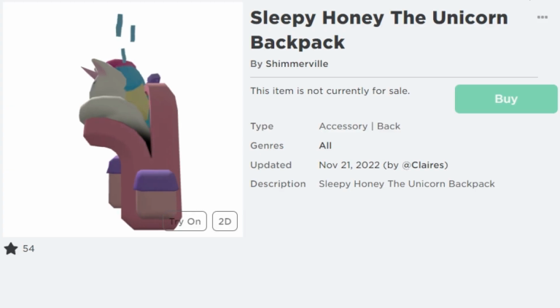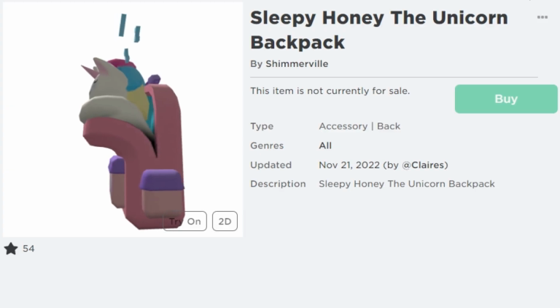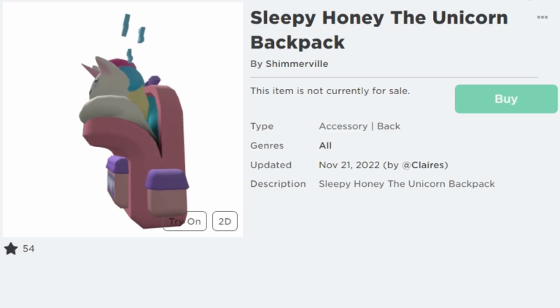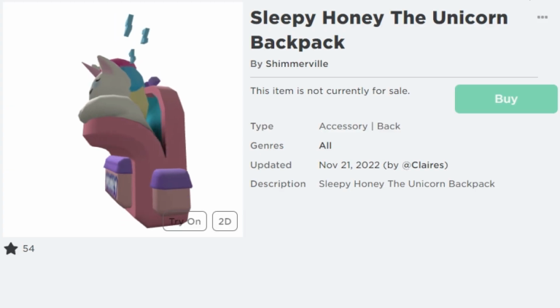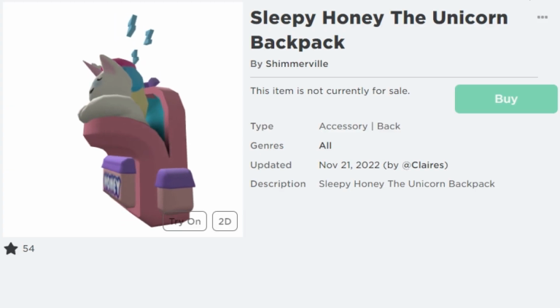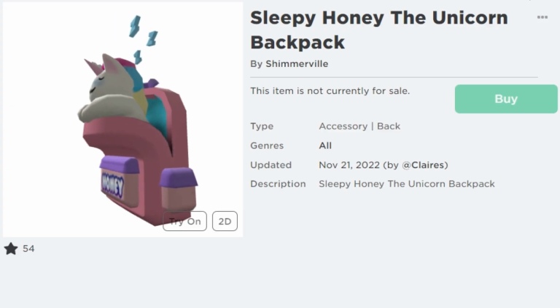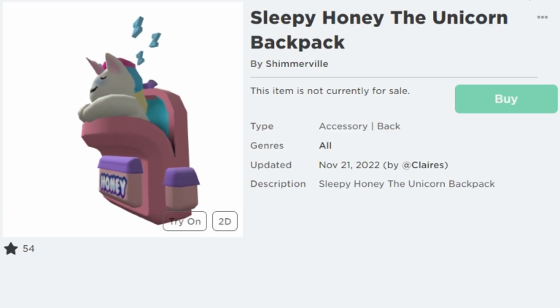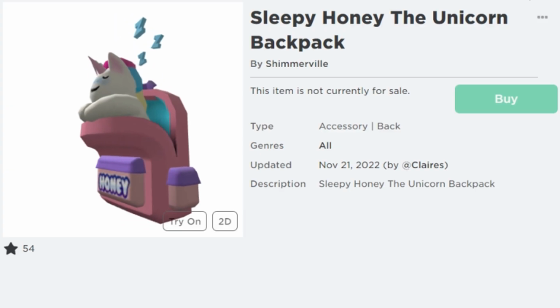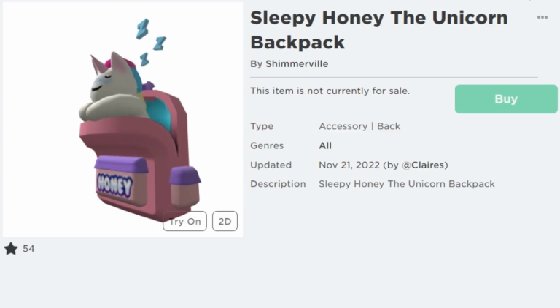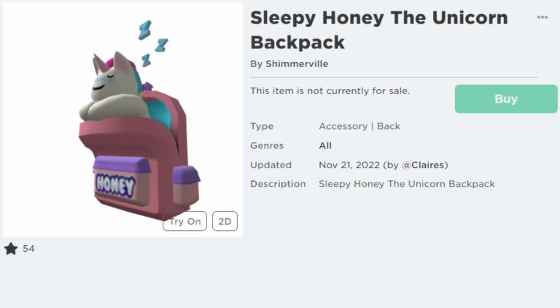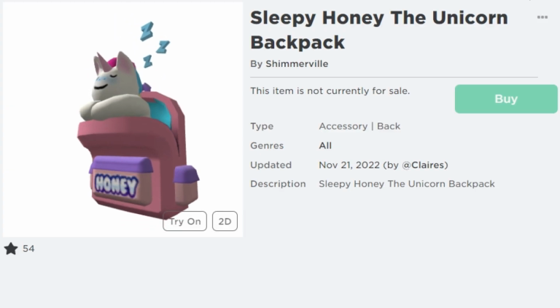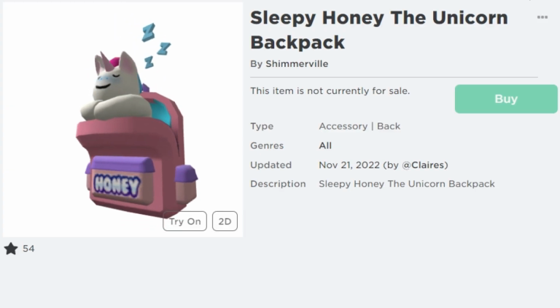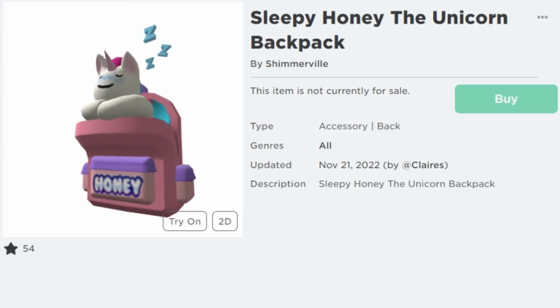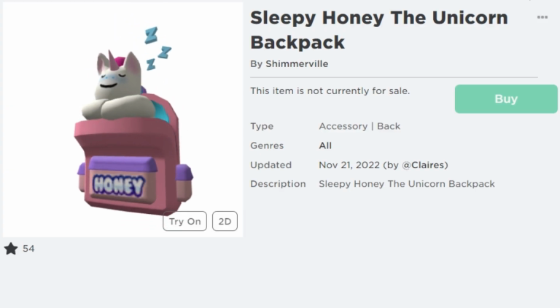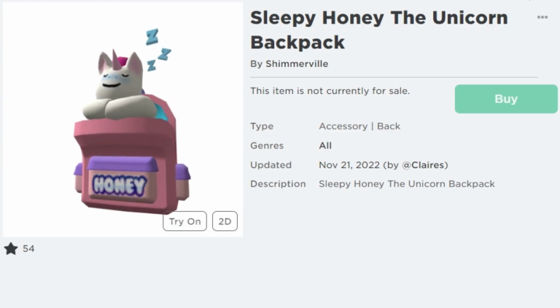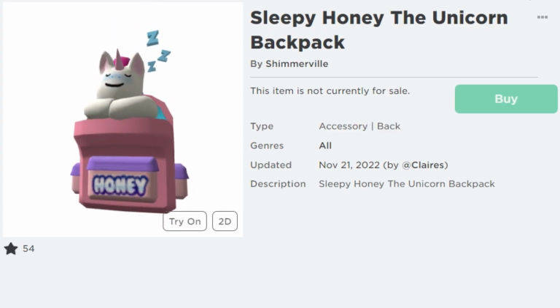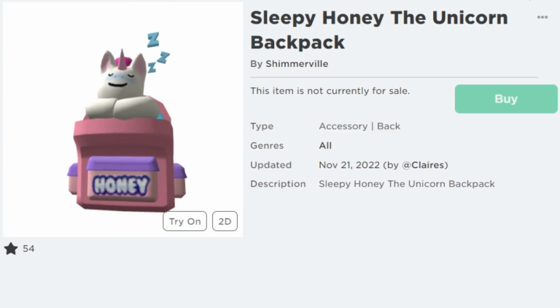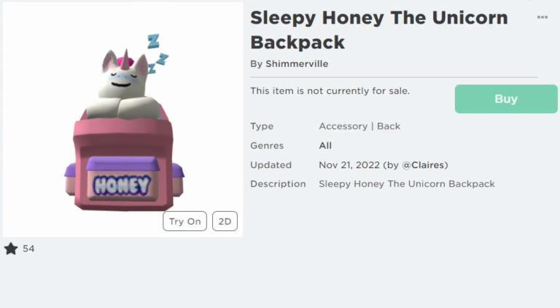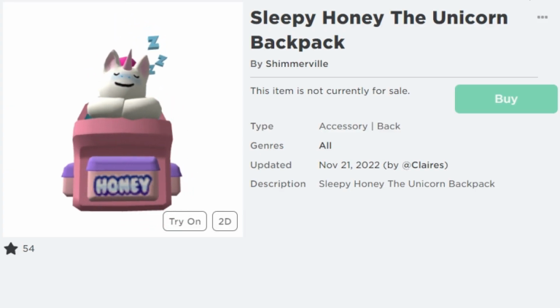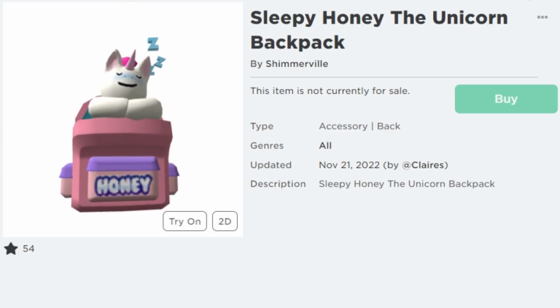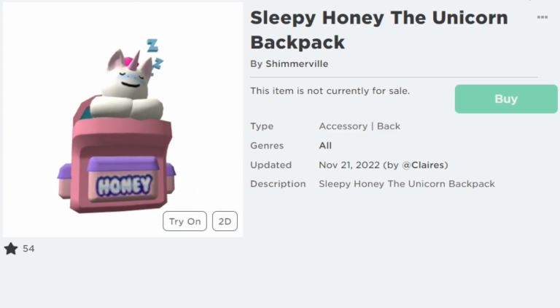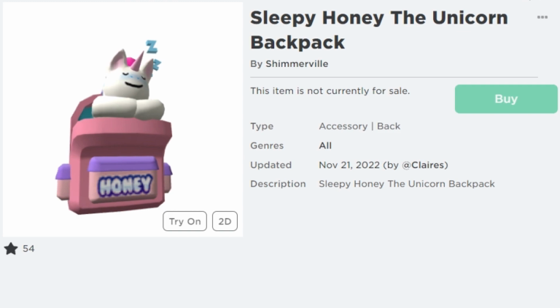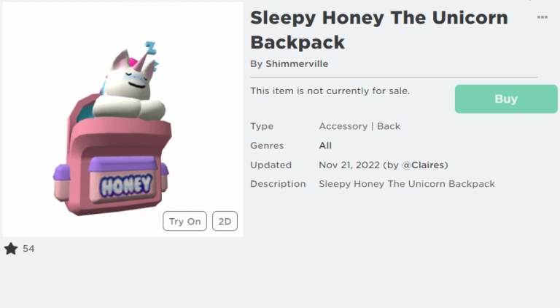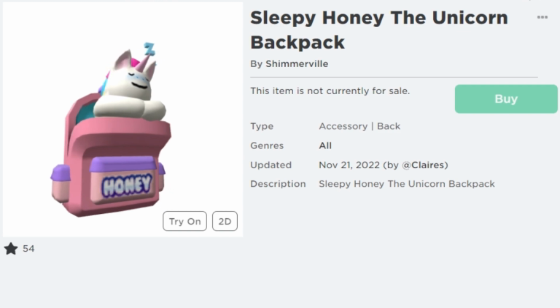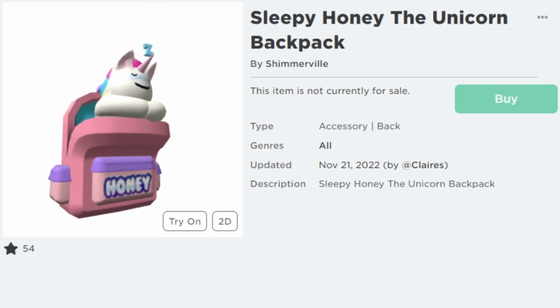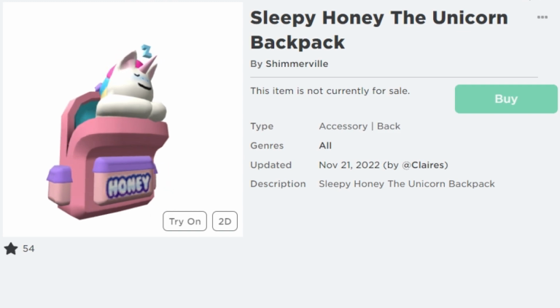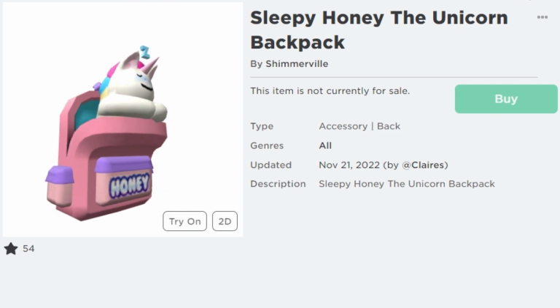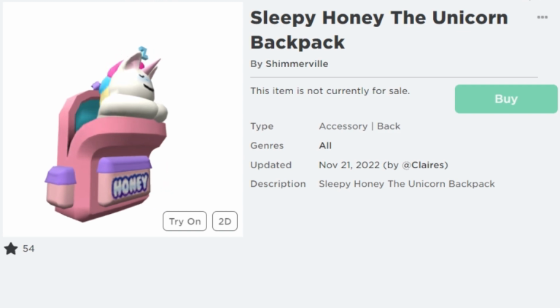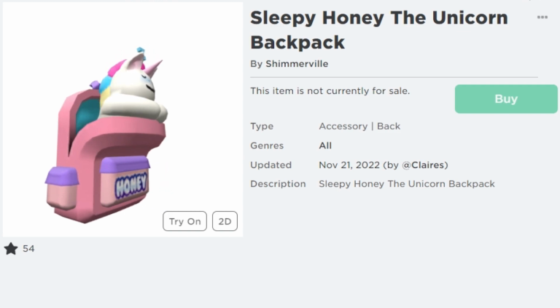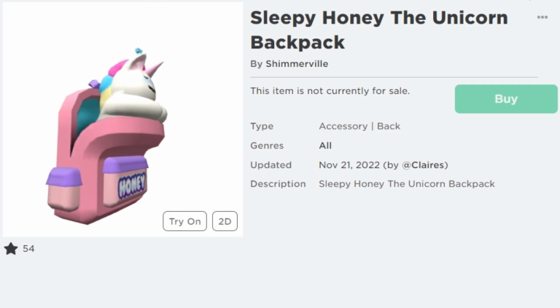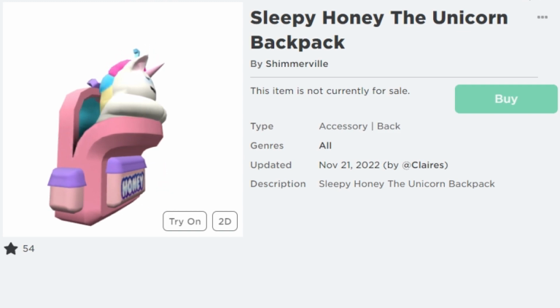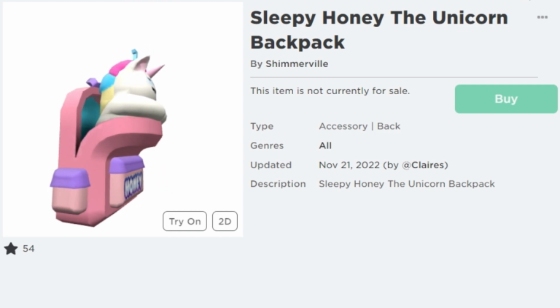Here's a close-up of the item over in the Roblox catalog. It's called Sleepy Honey the Unicorn's Backpack.